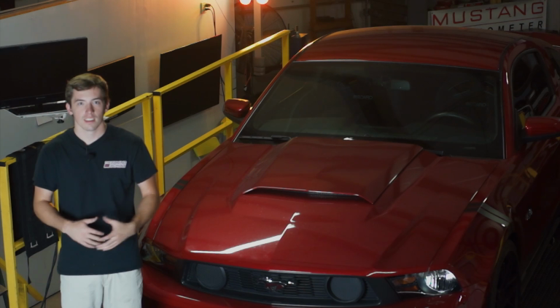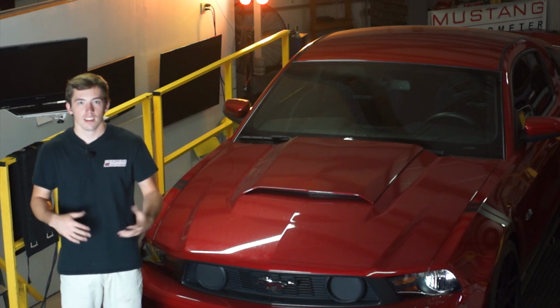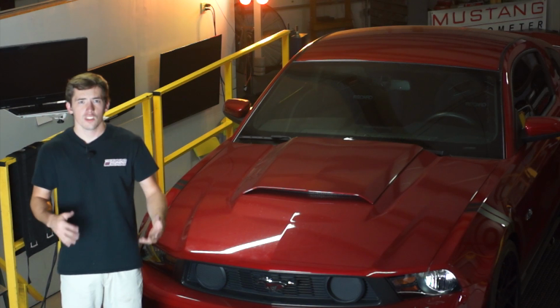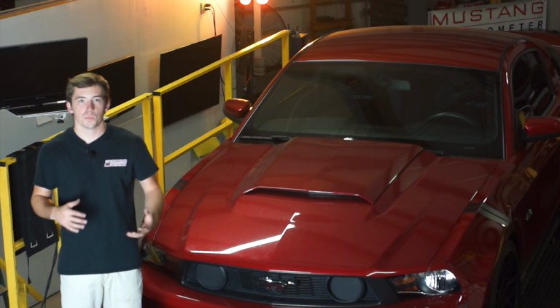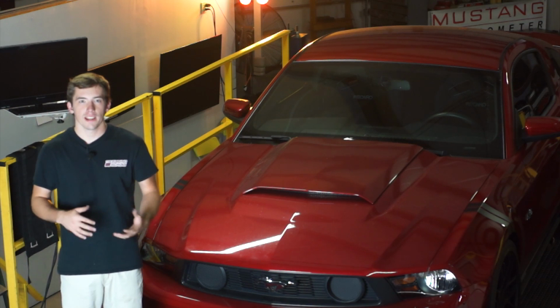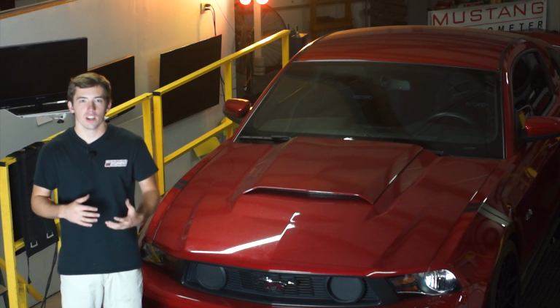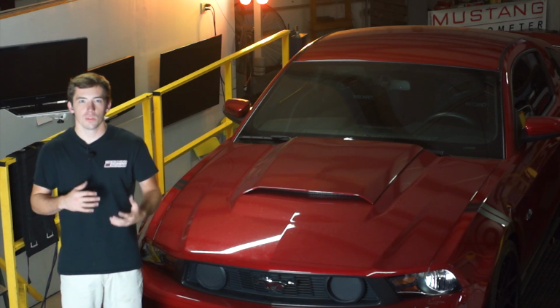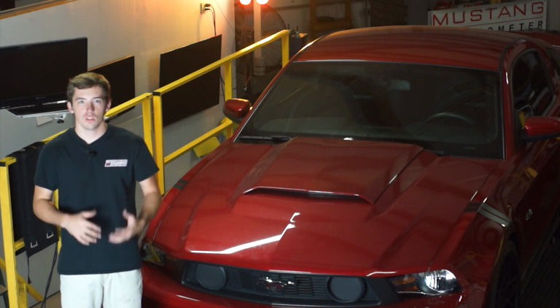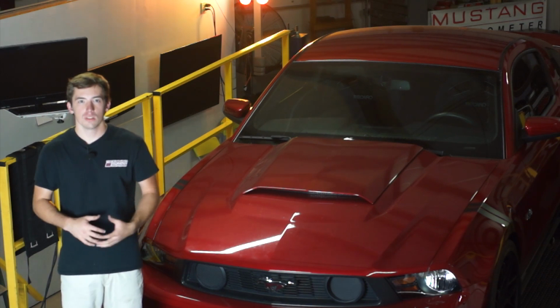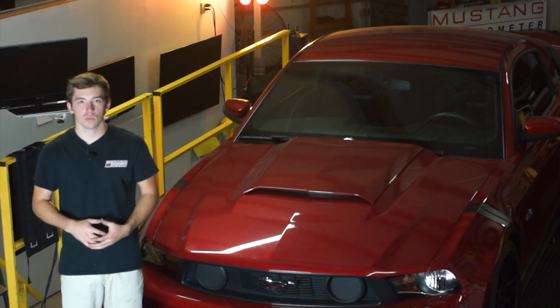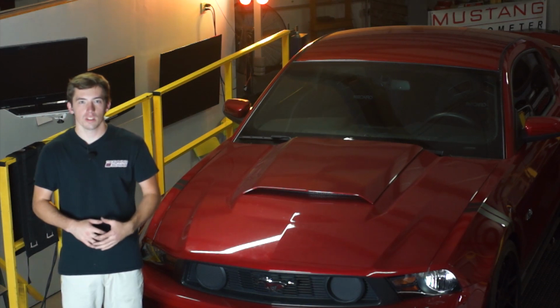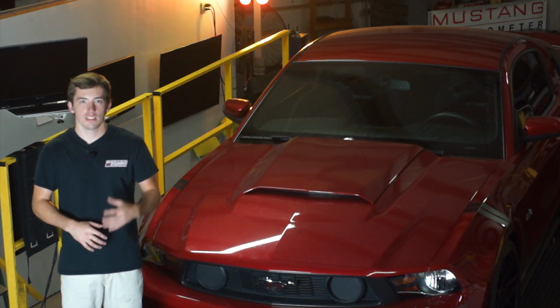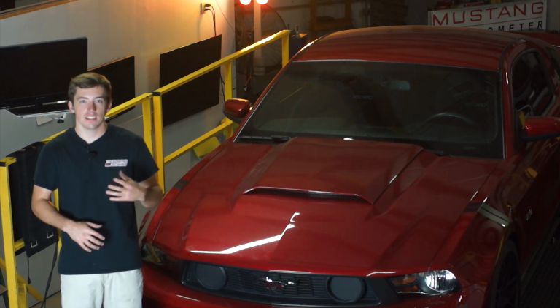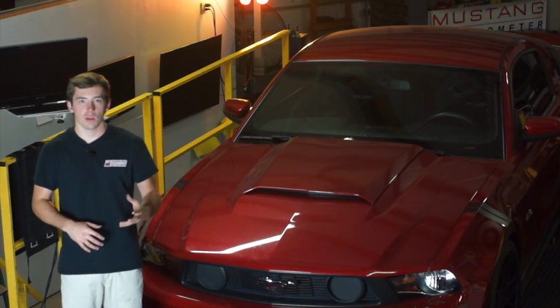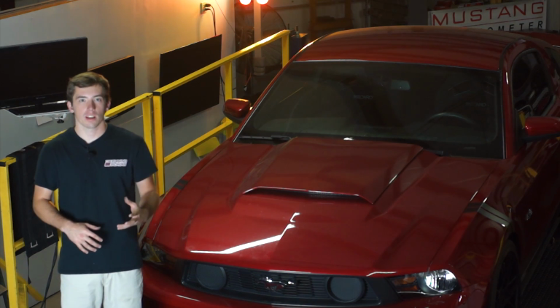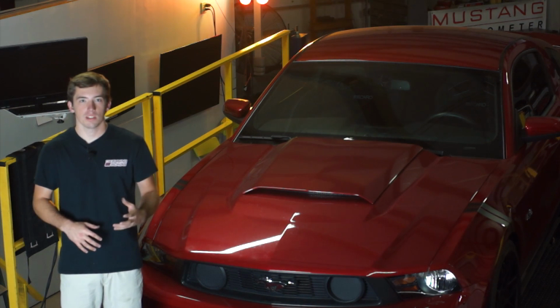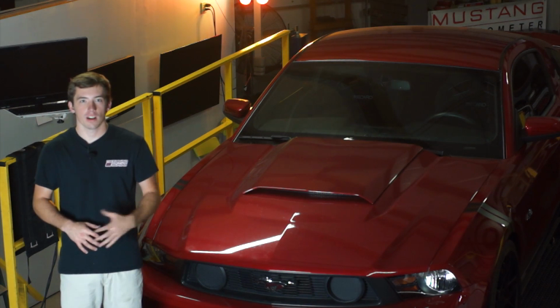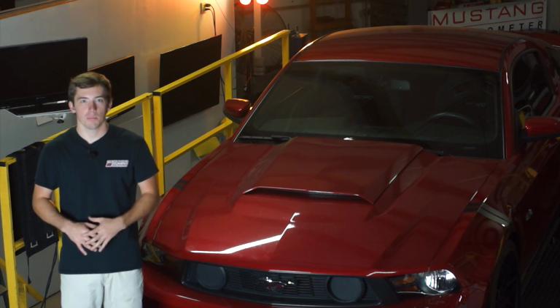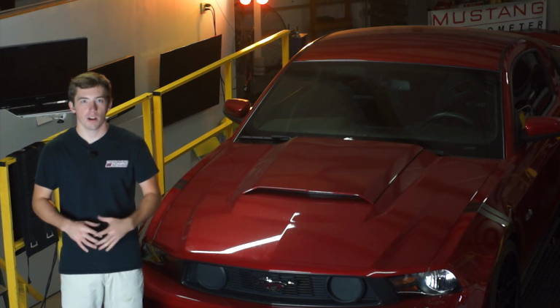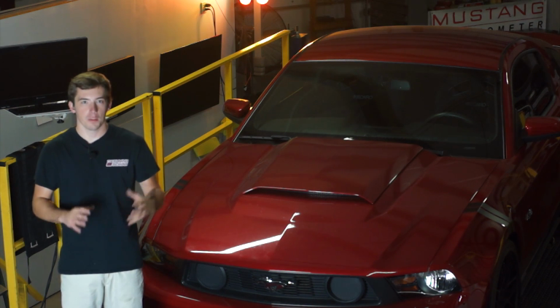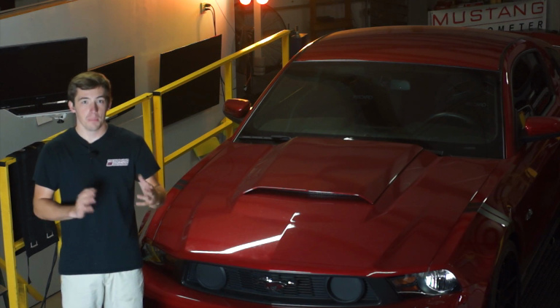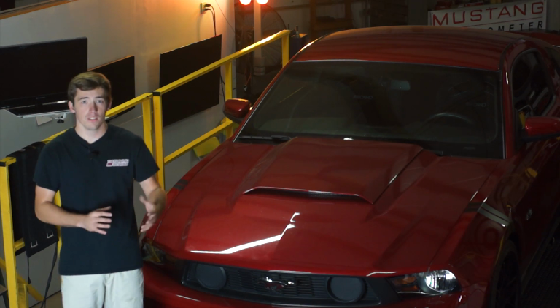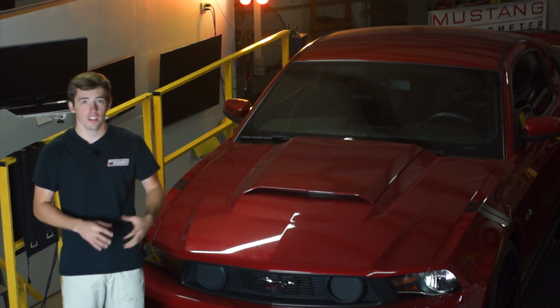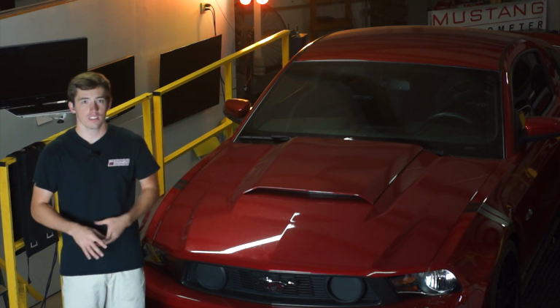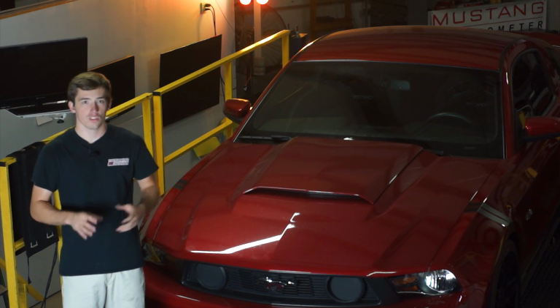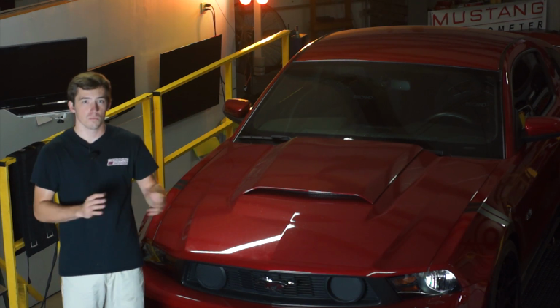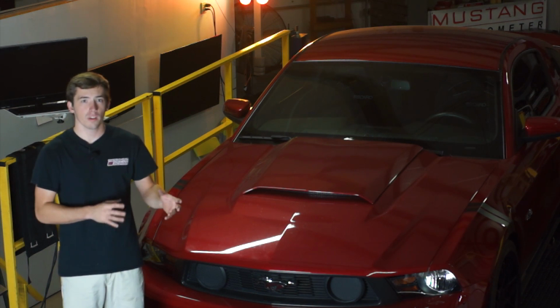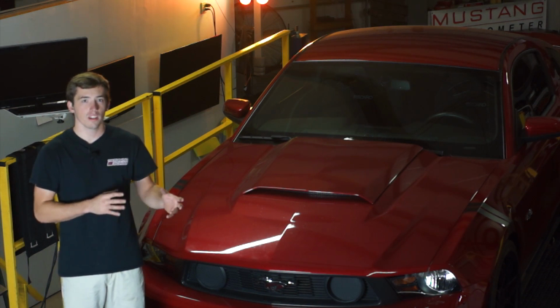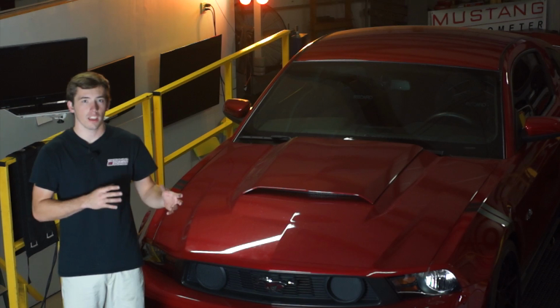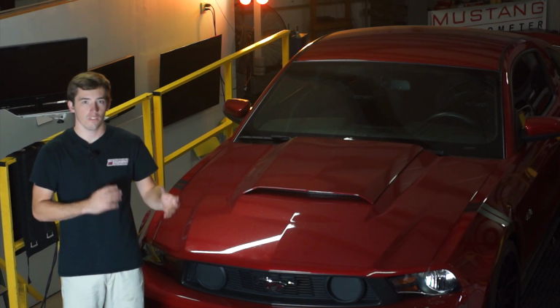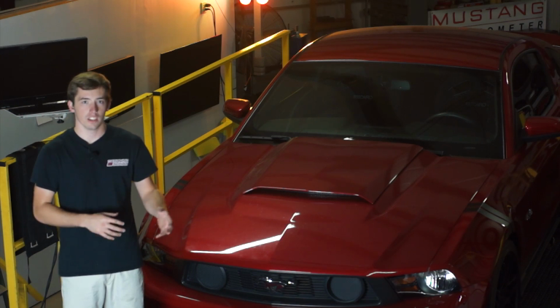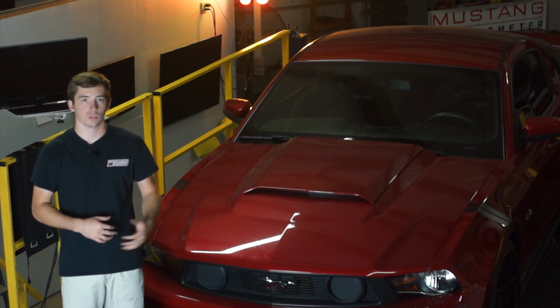This is Brett here with The Tuning School and today we're going to be talking about the benefits of smoking a vehicle.